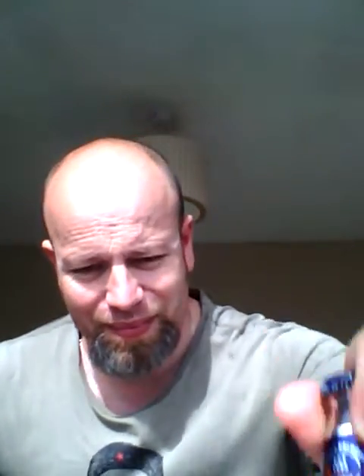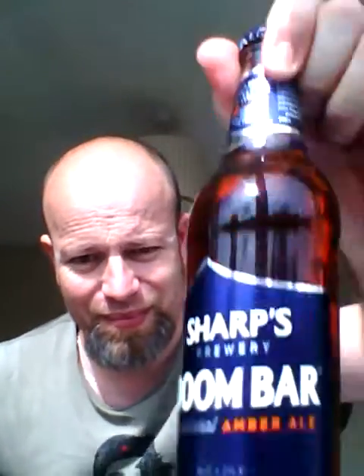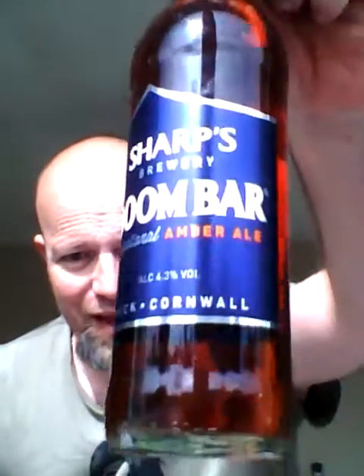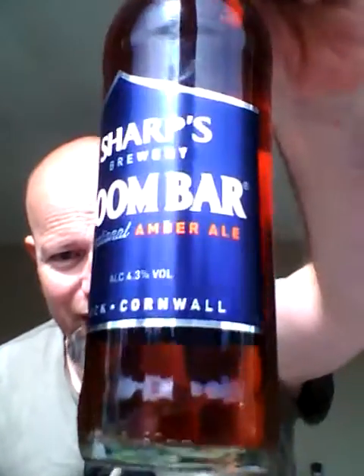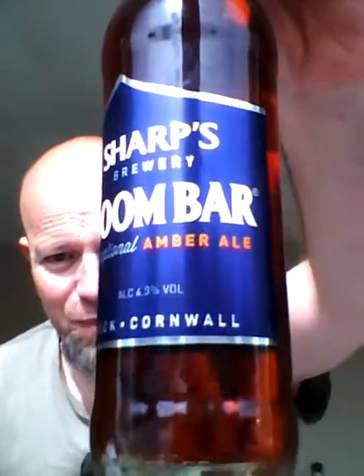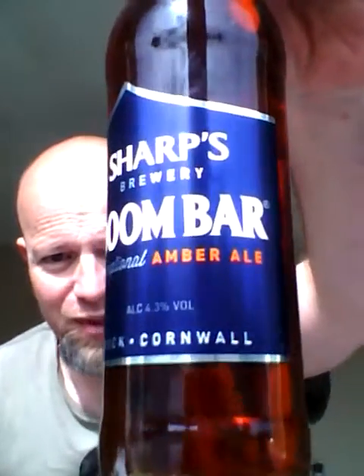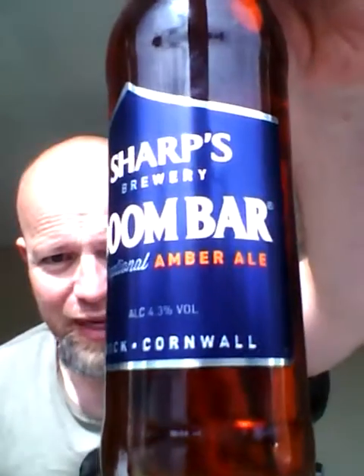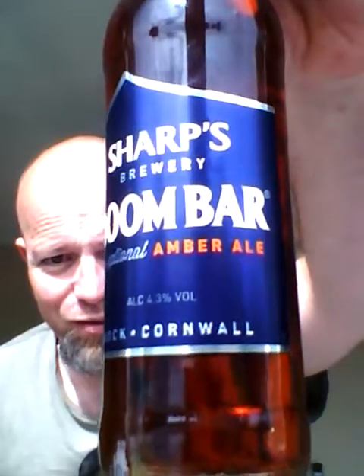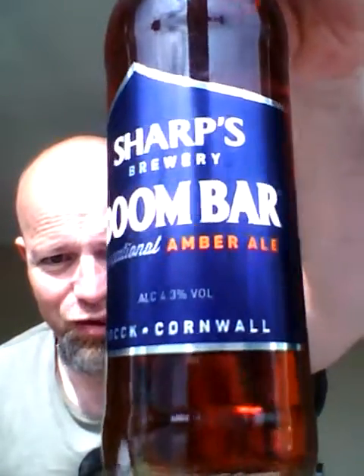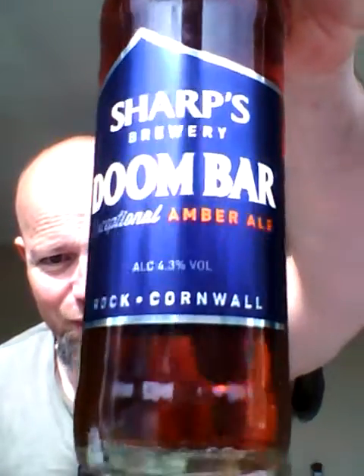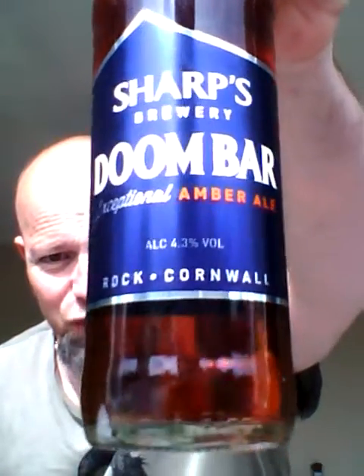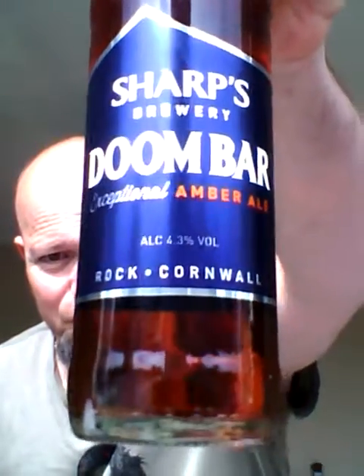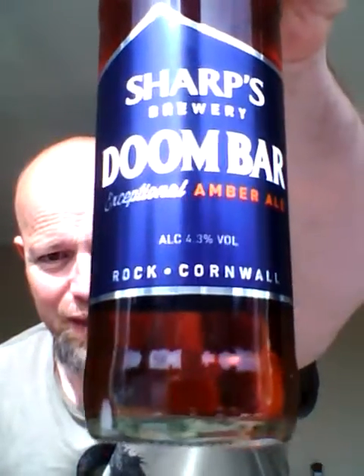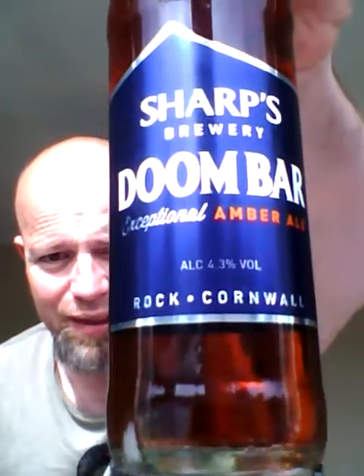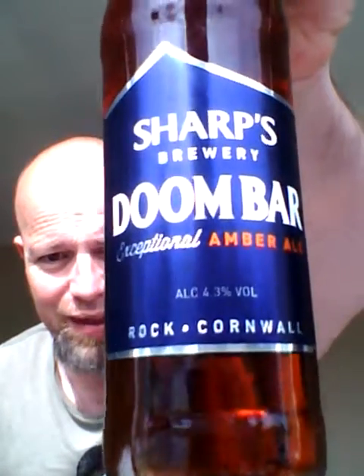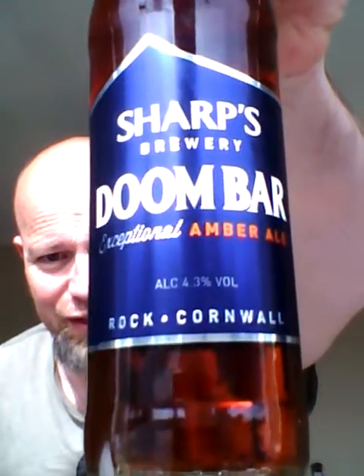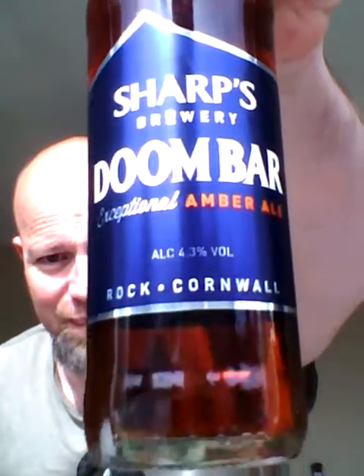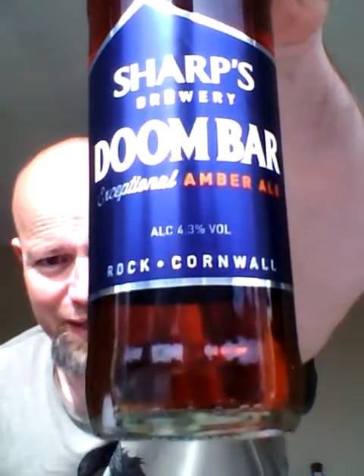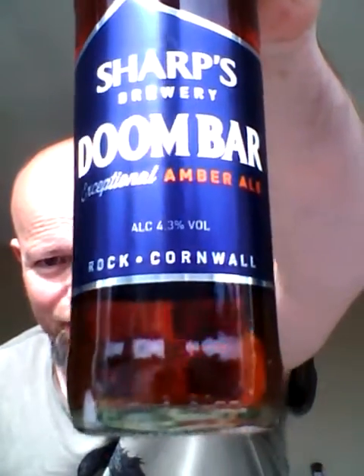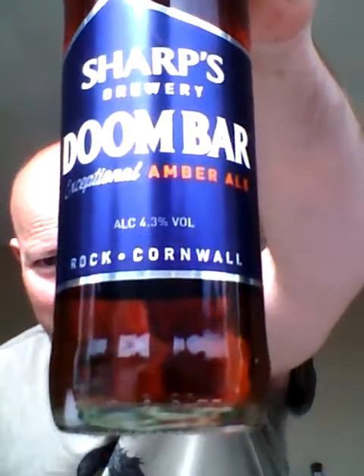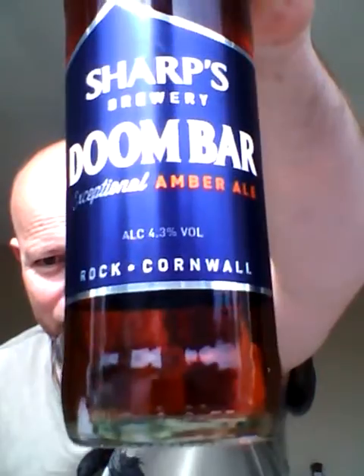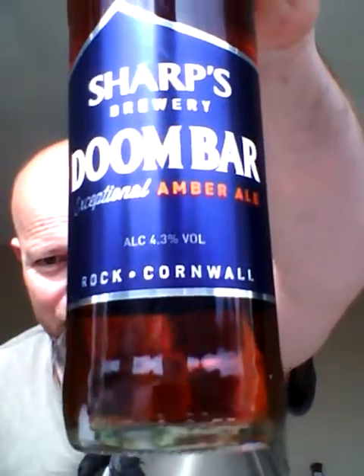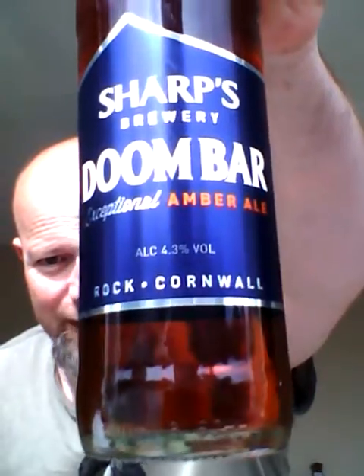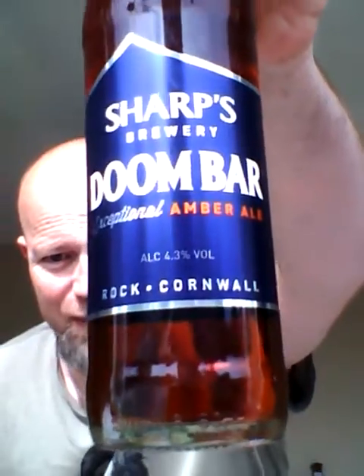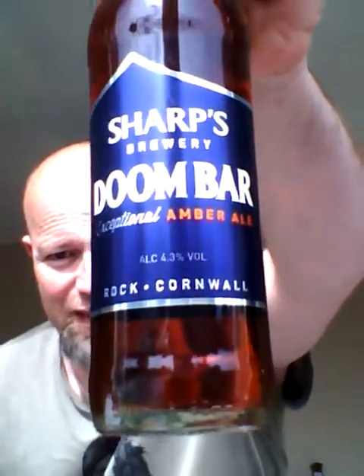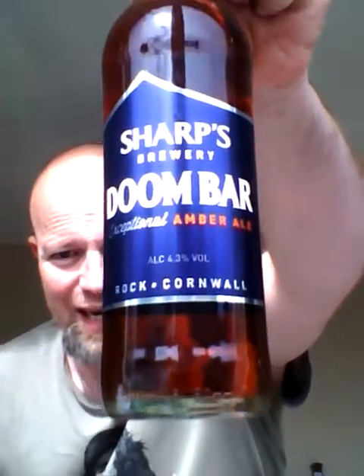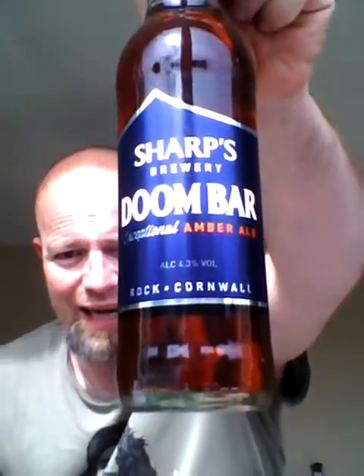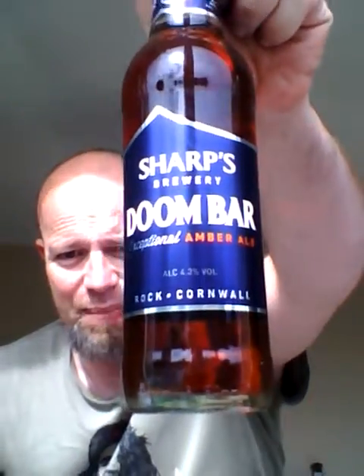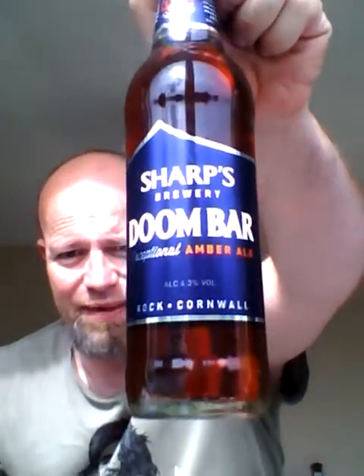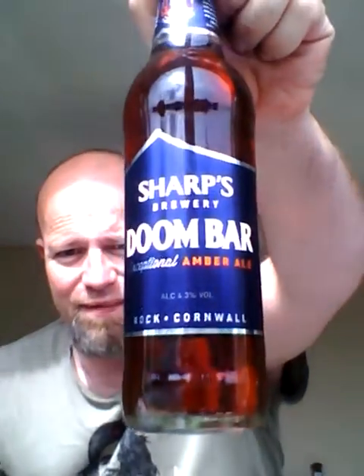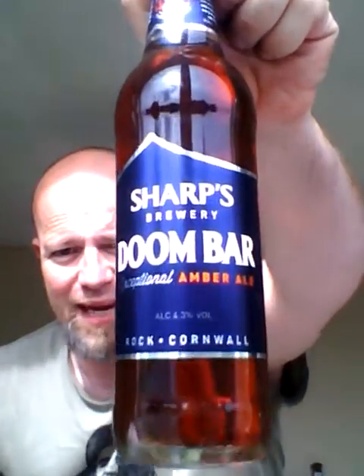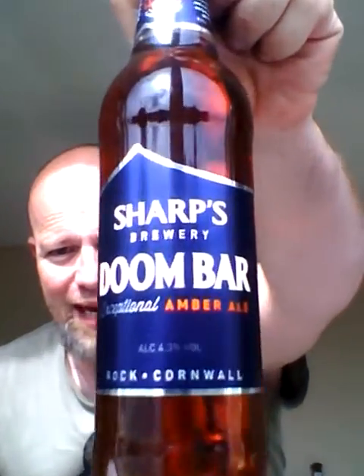So there it is, boys and girls — Sharp's Doom Bar, lovely jubbly, 4.3% ABV.